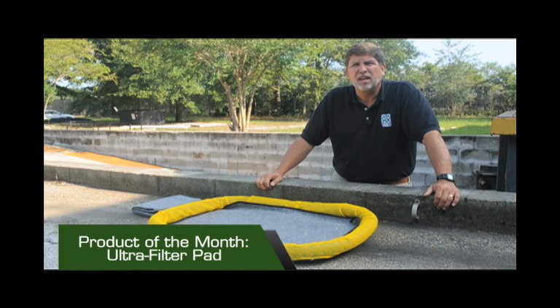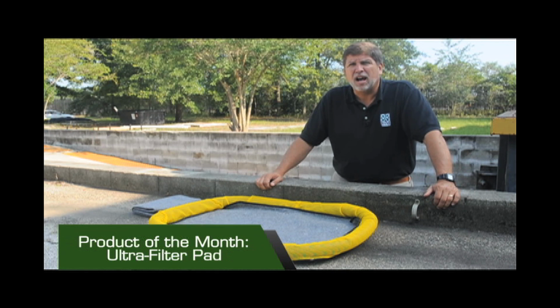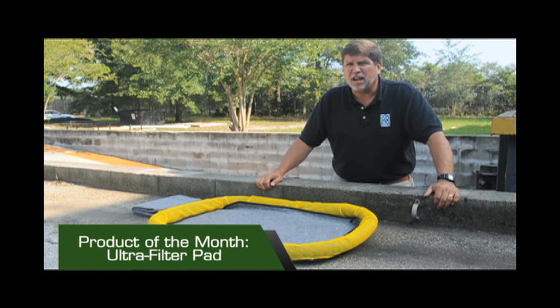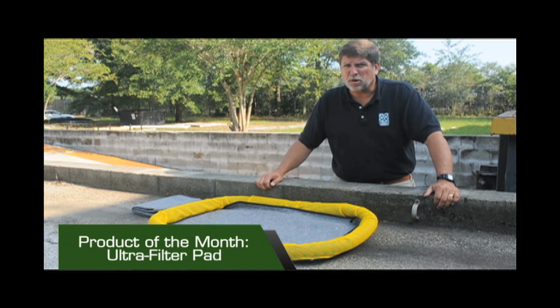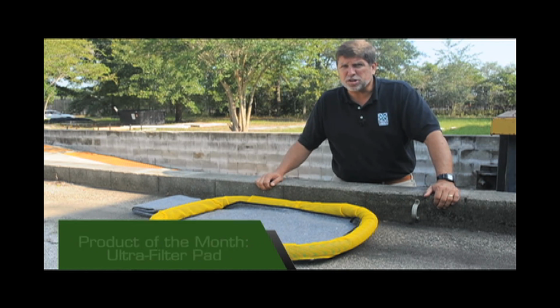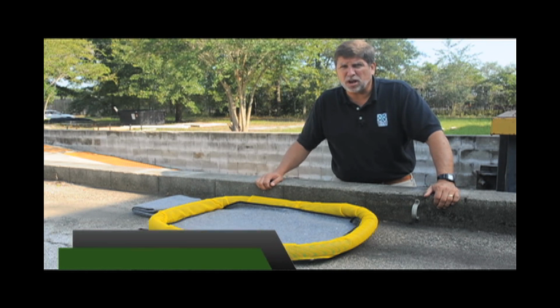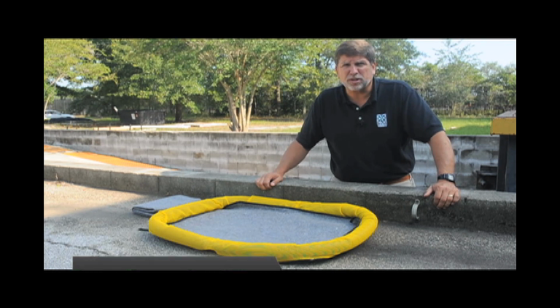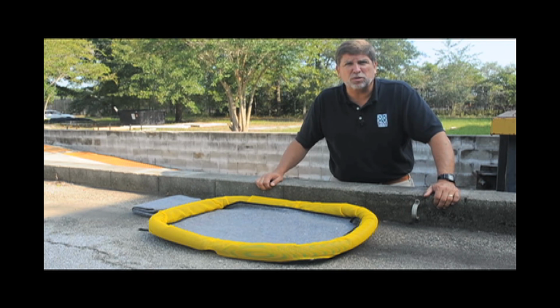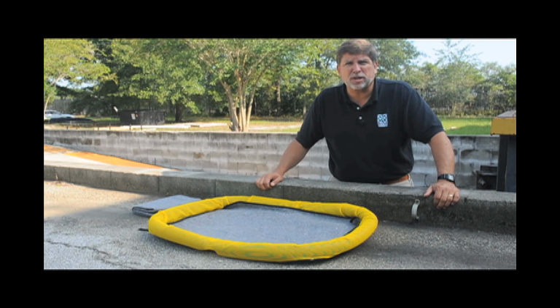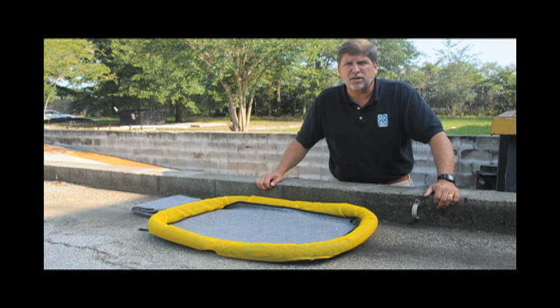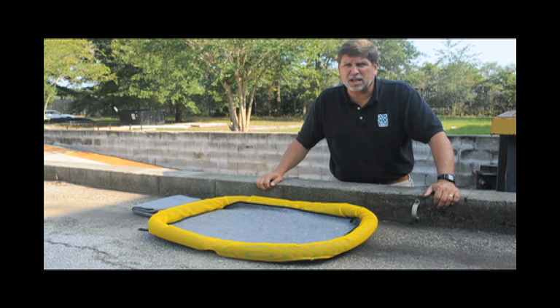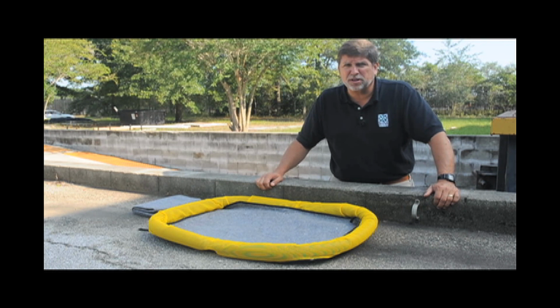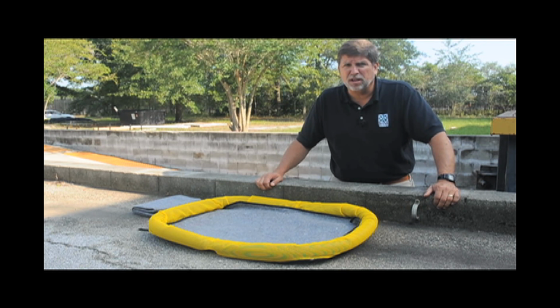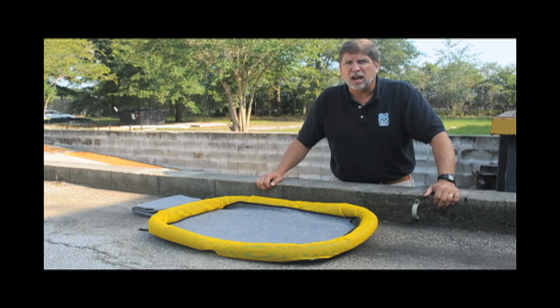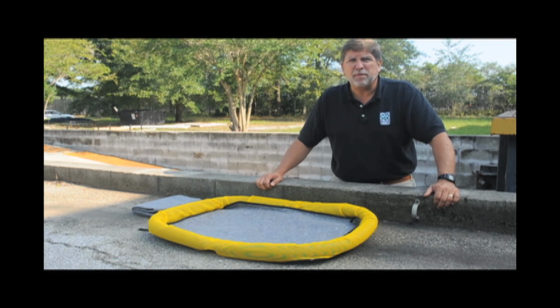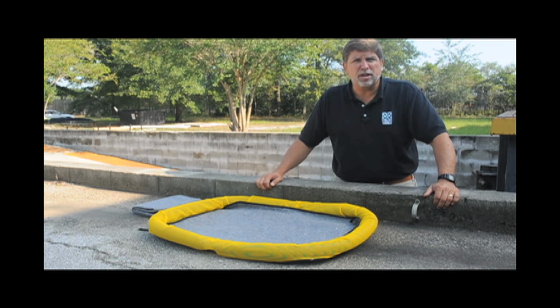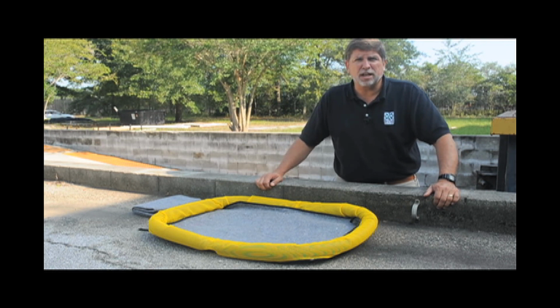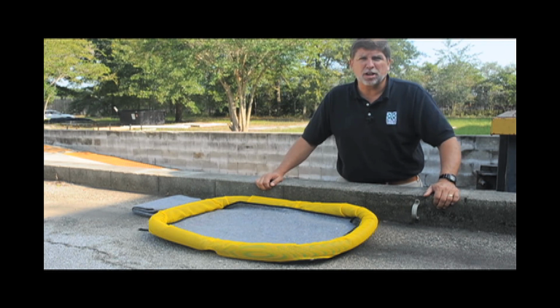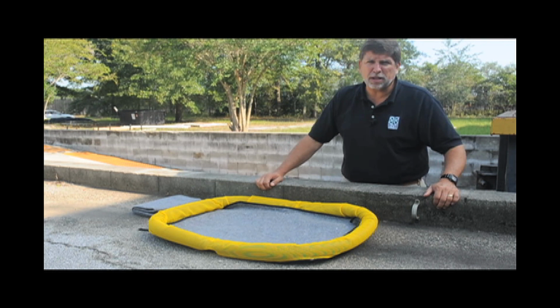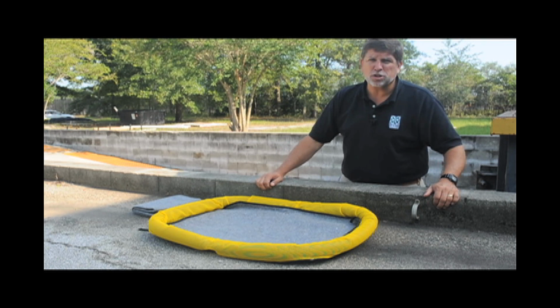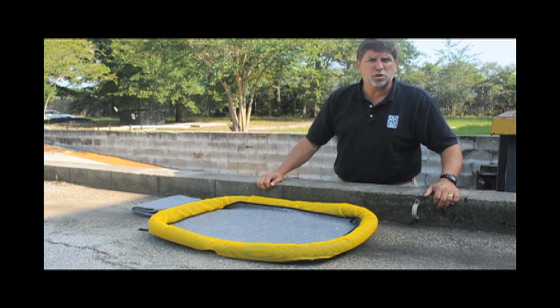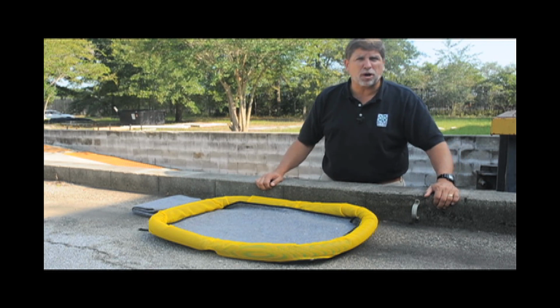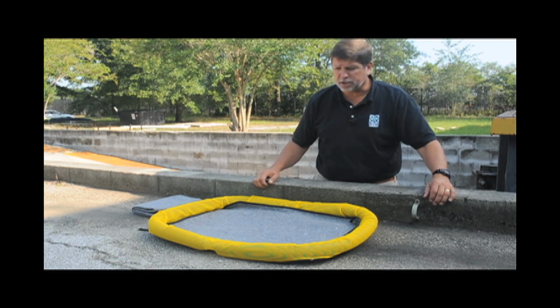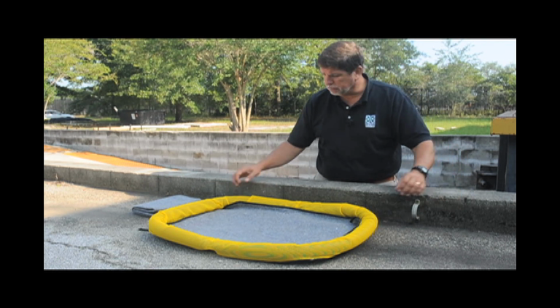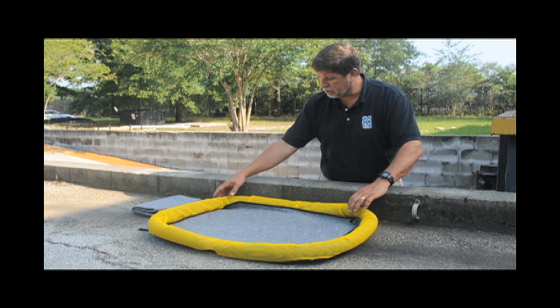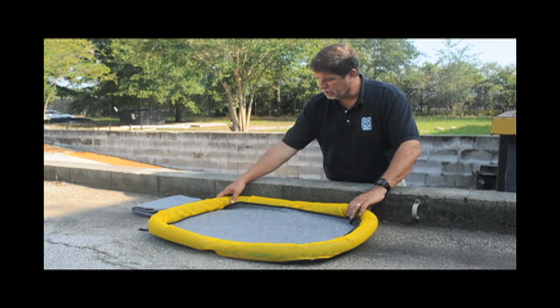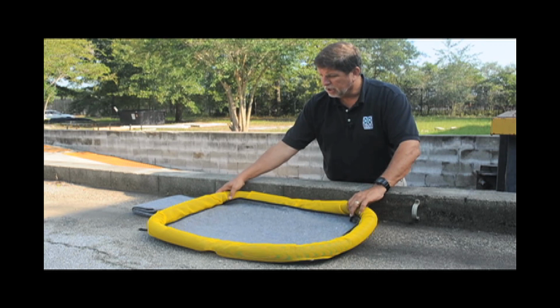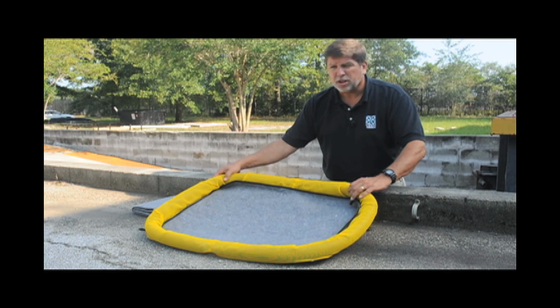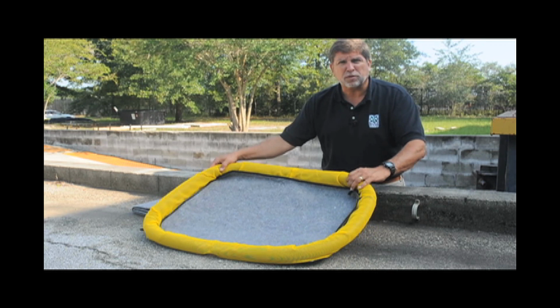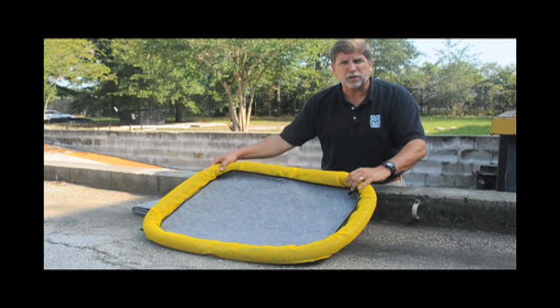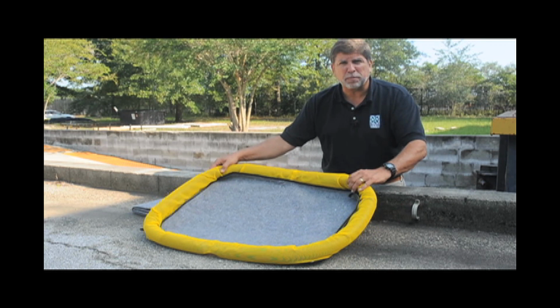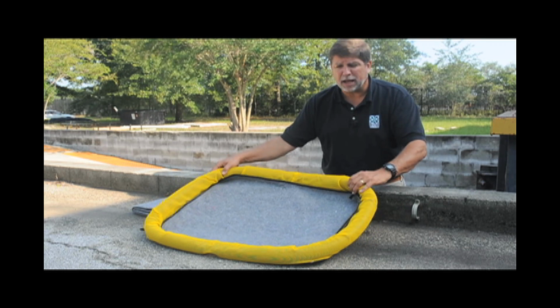Hi, I'm Mark Shaw with Ultratech International. I'm here today to tell you about the June product of the month, the Ultra Filter Pad.